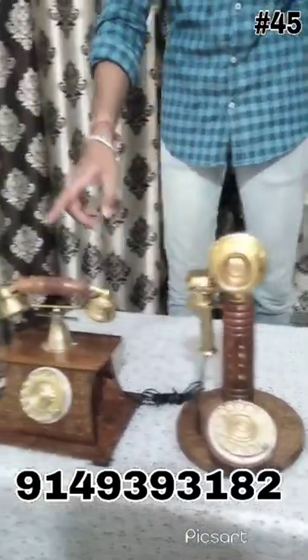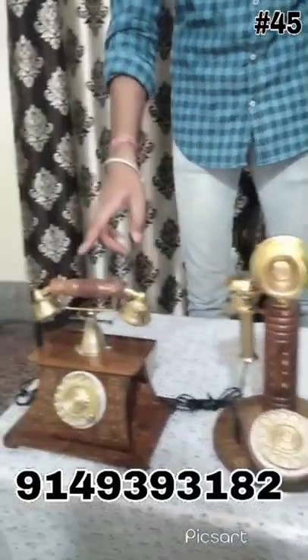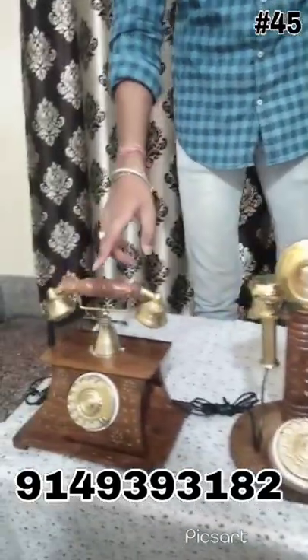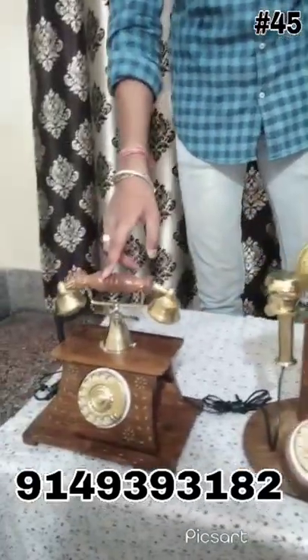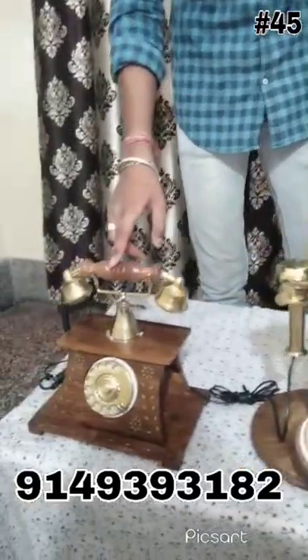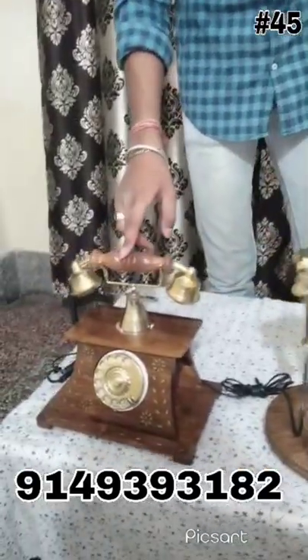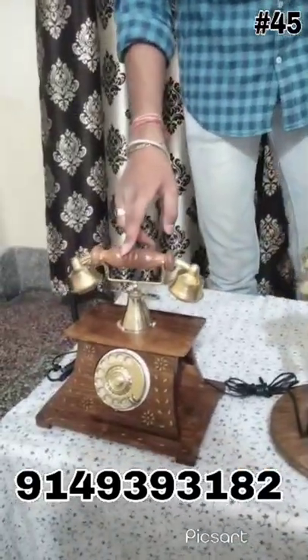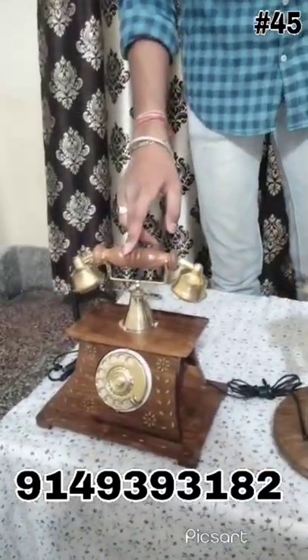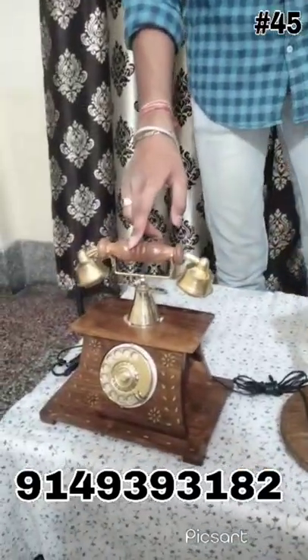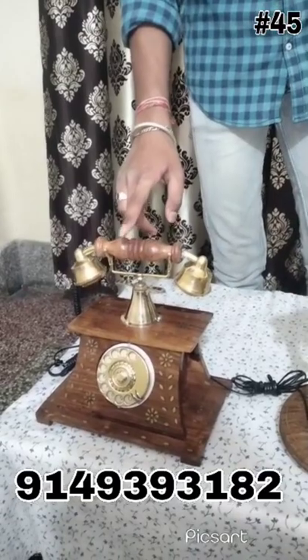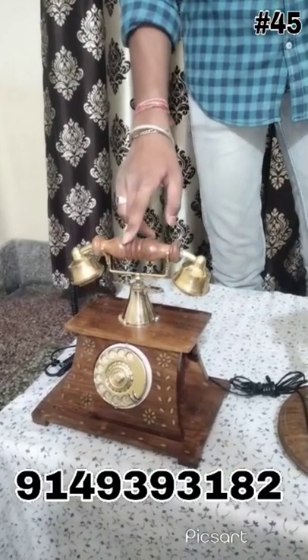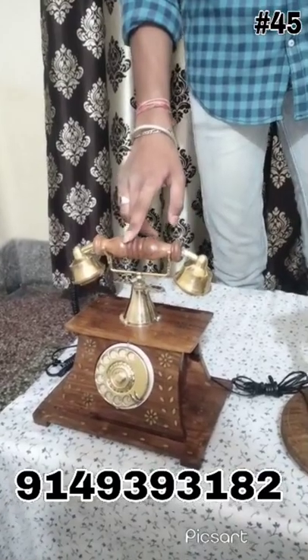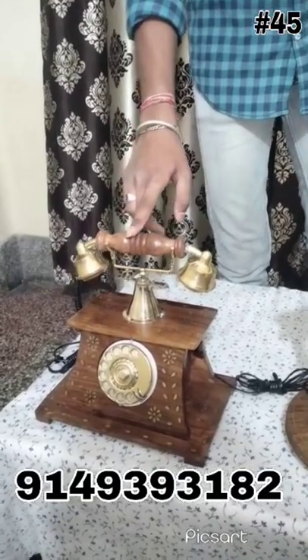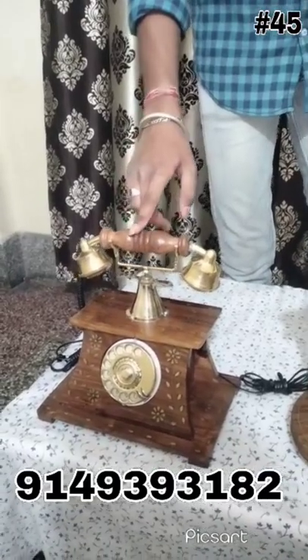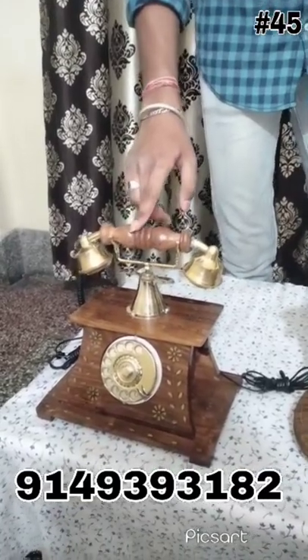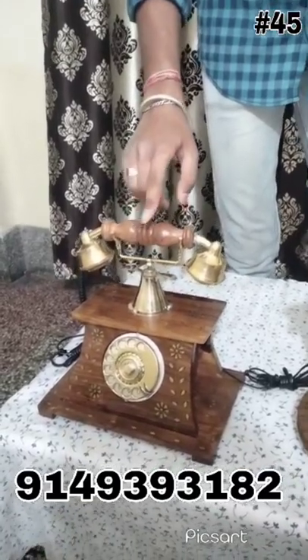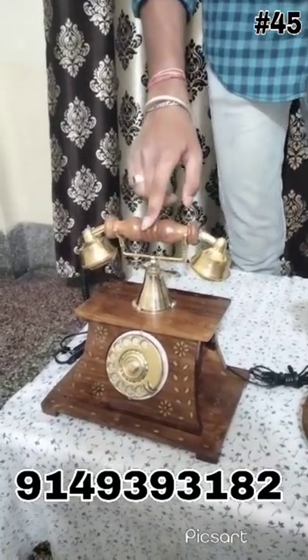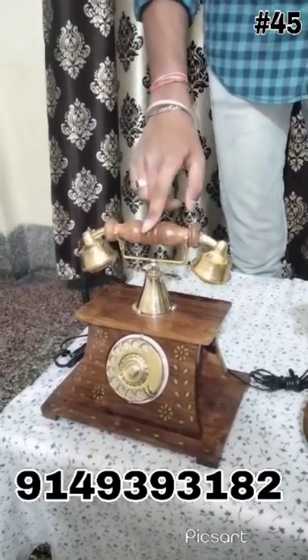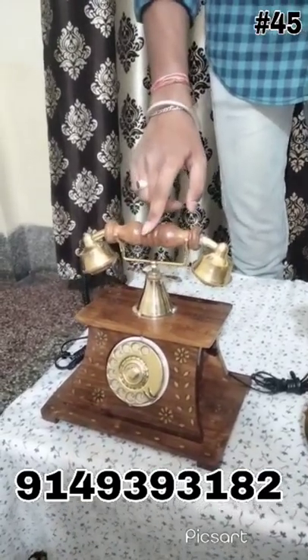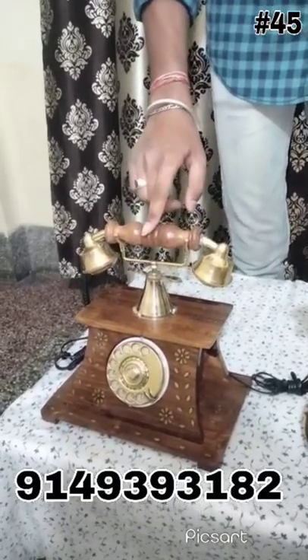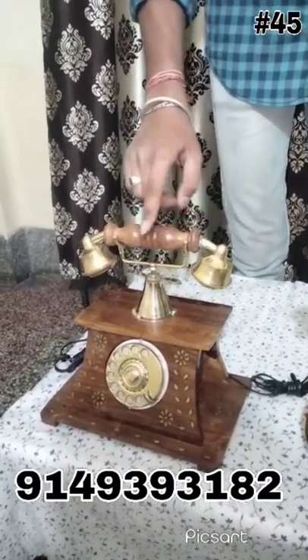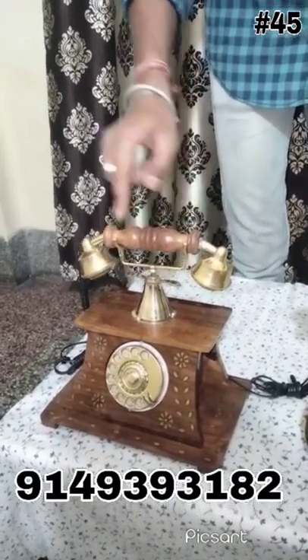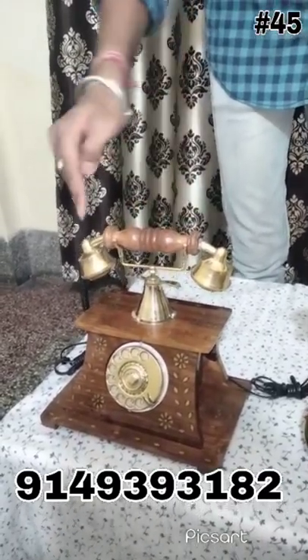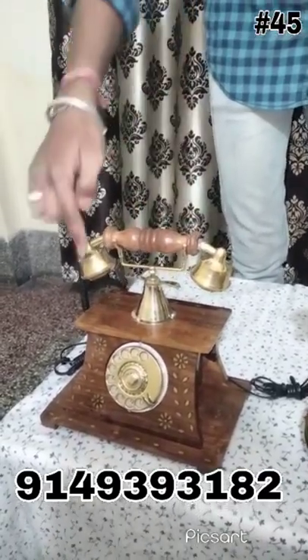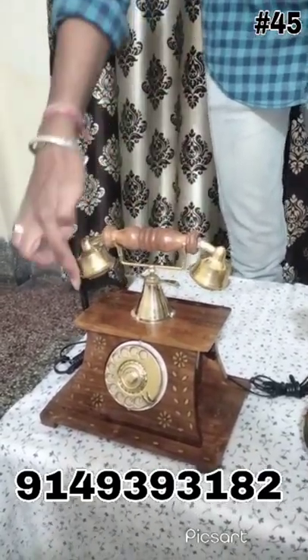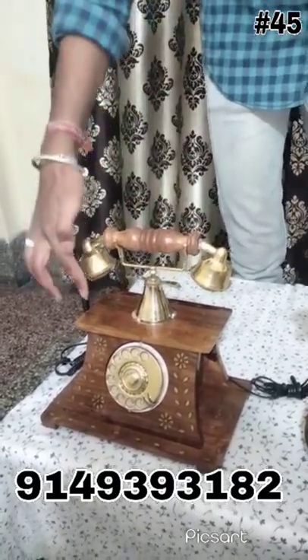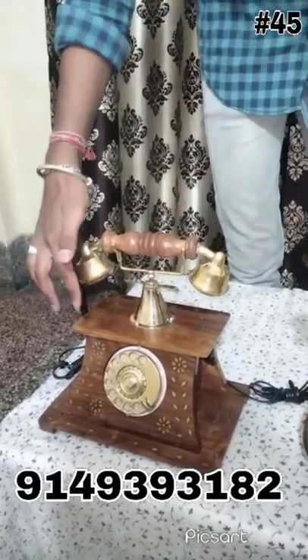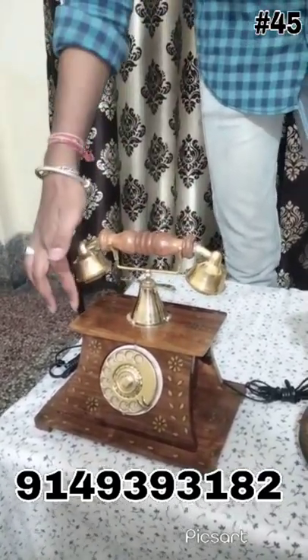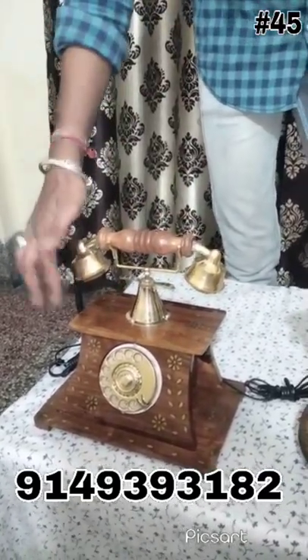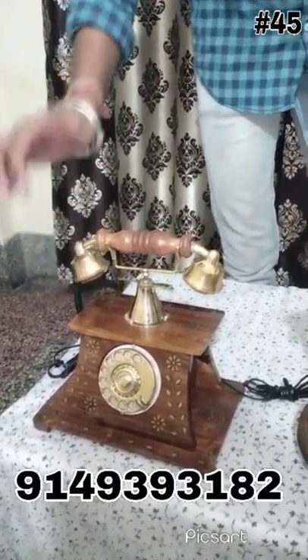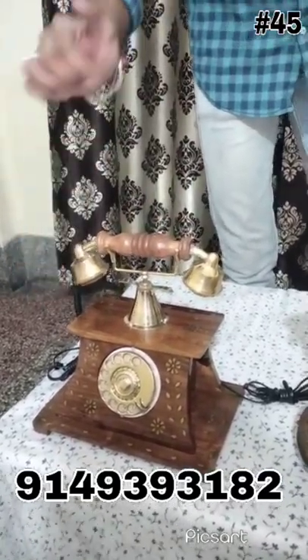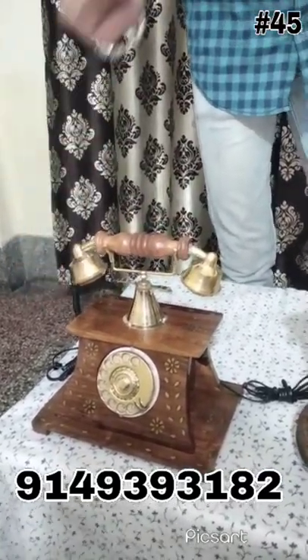The third one is similar to the first one. The only difference is, it has brass work instead of carving.